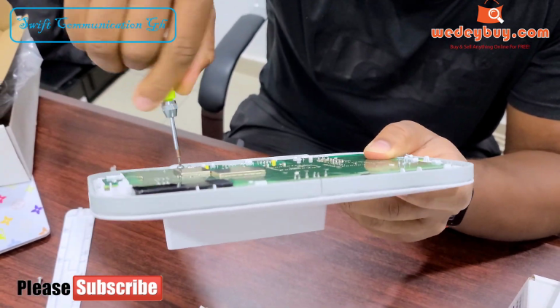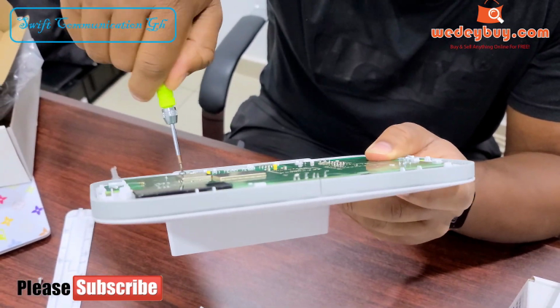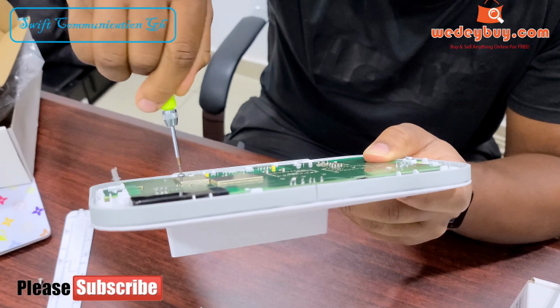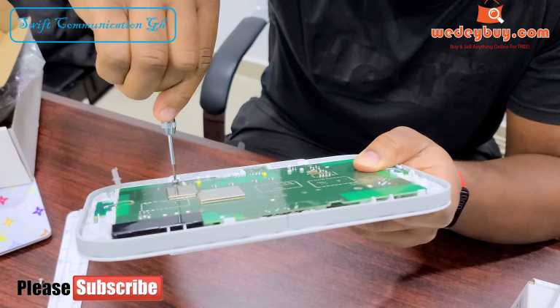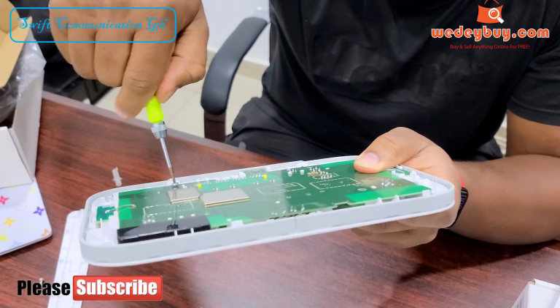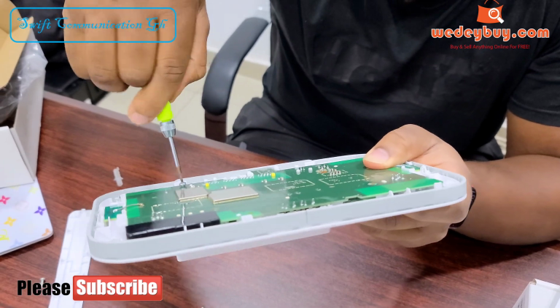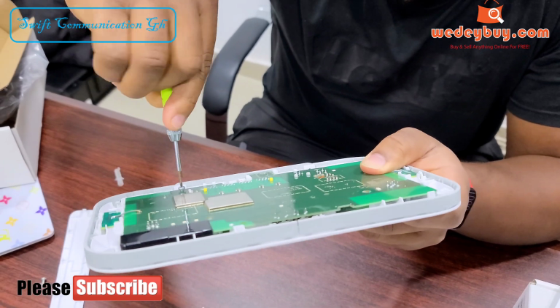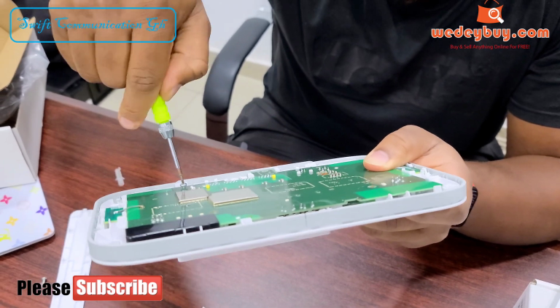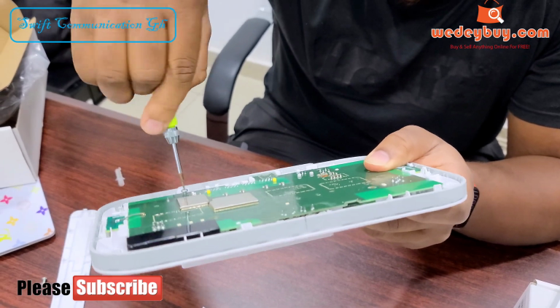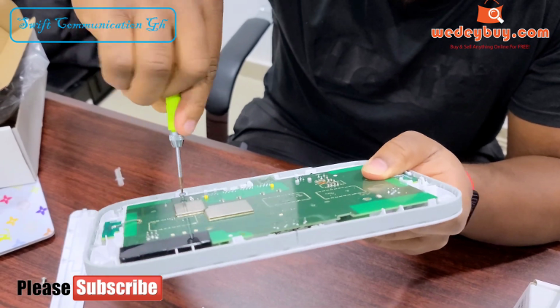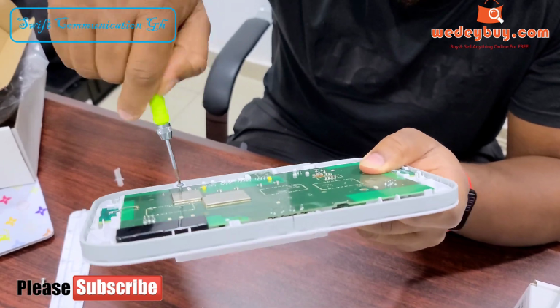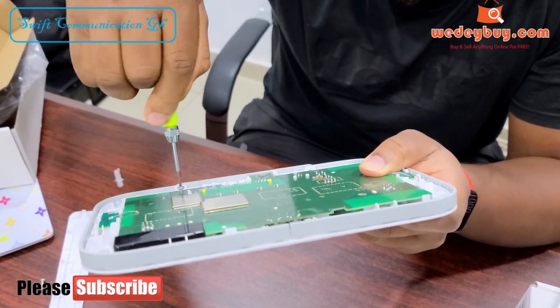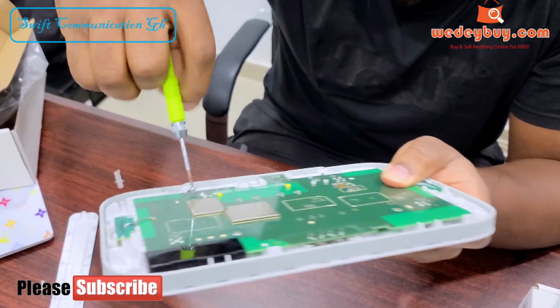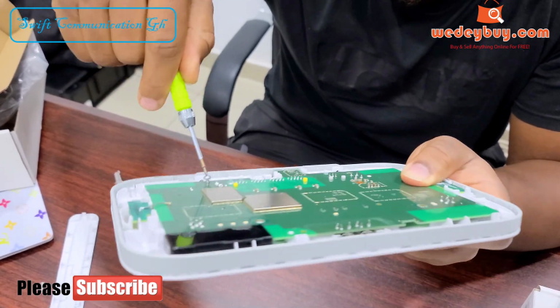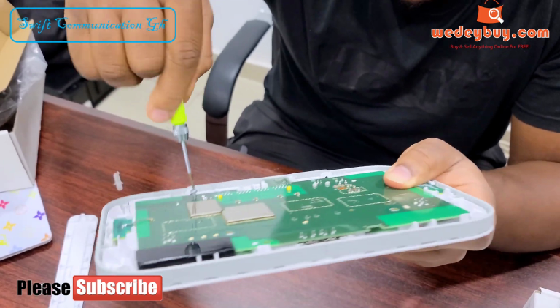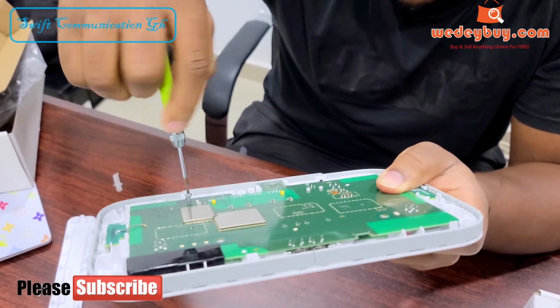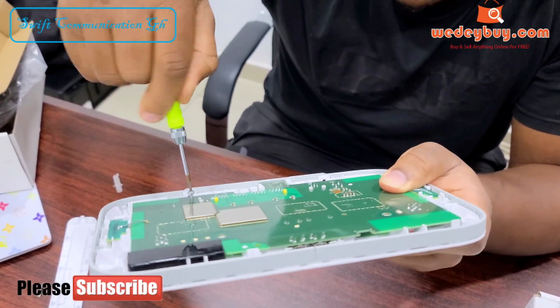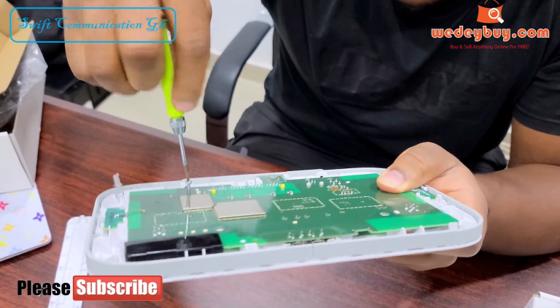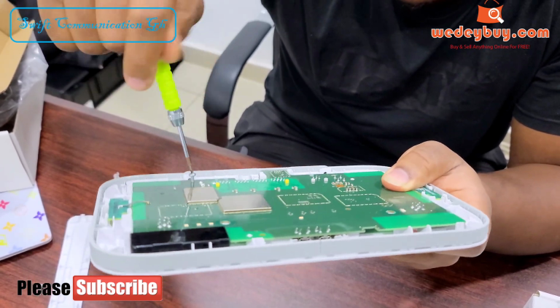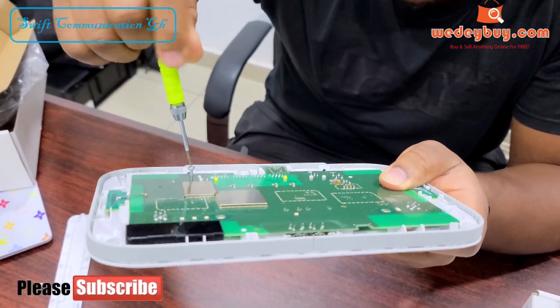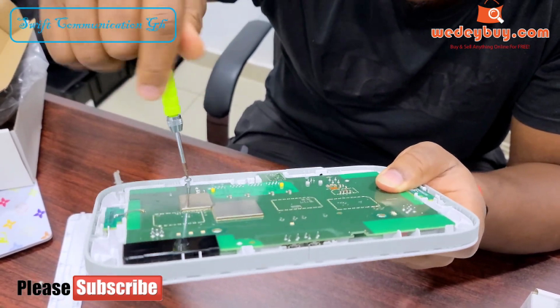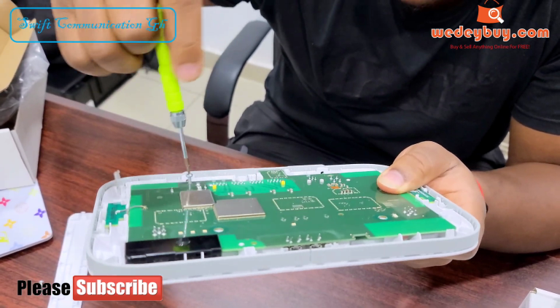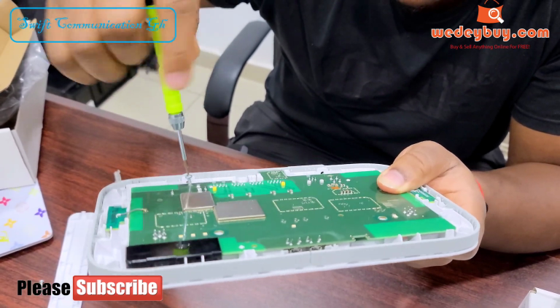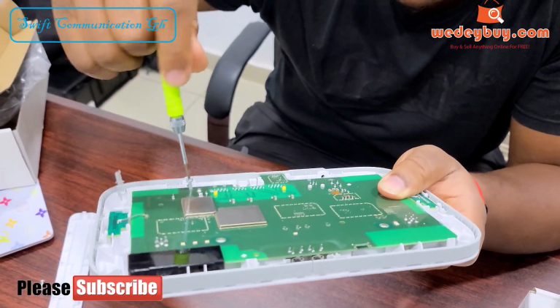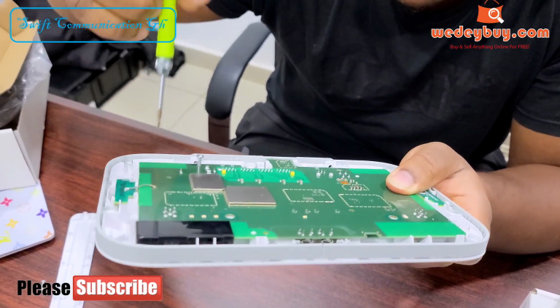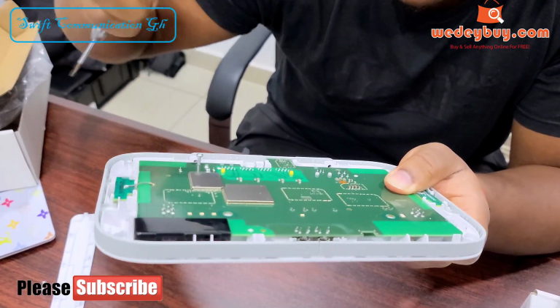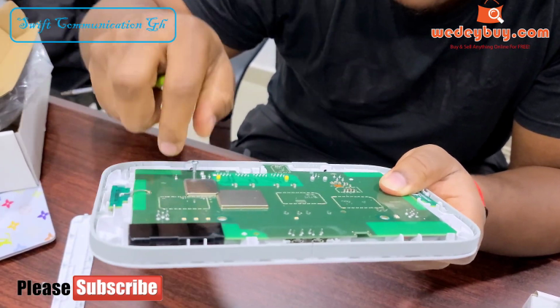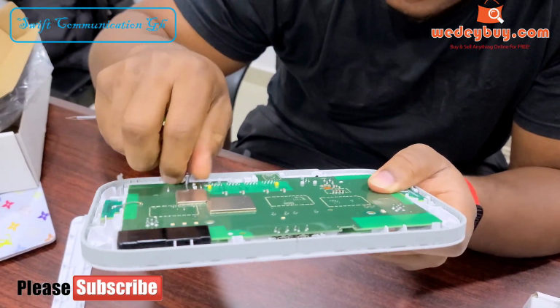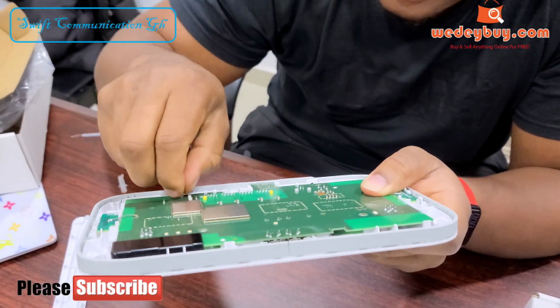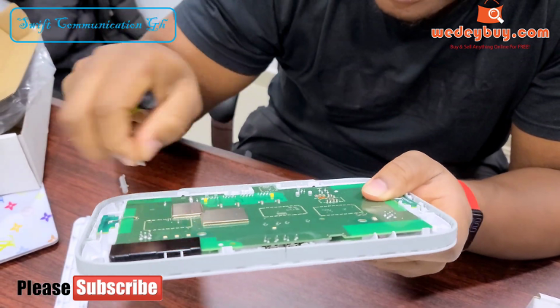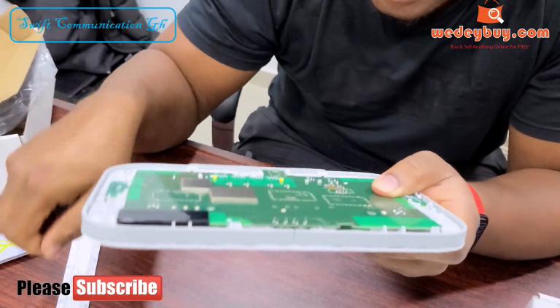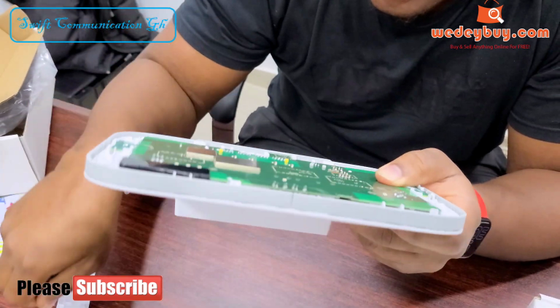This is similar to the Huawei B612 router. It has the same setup.